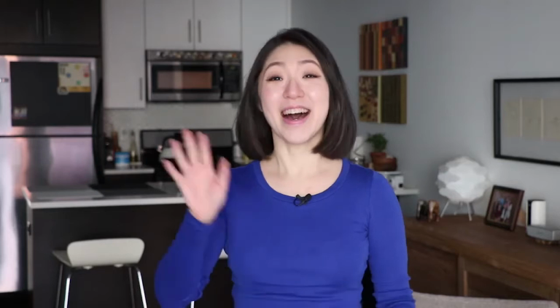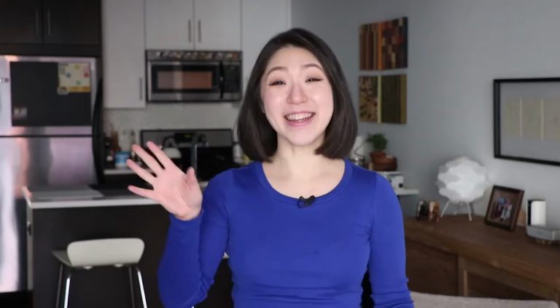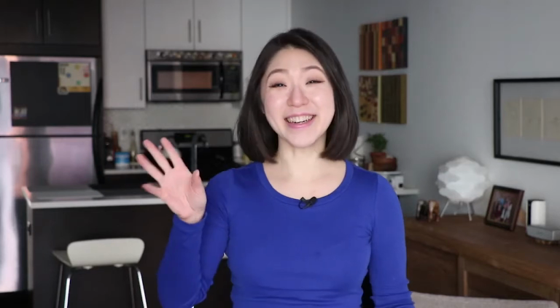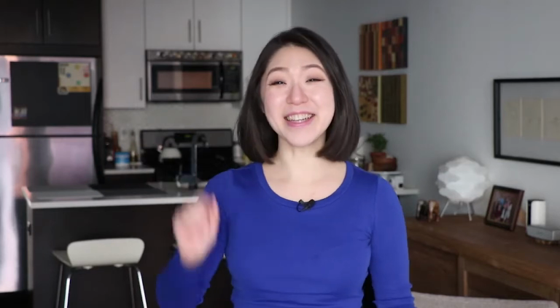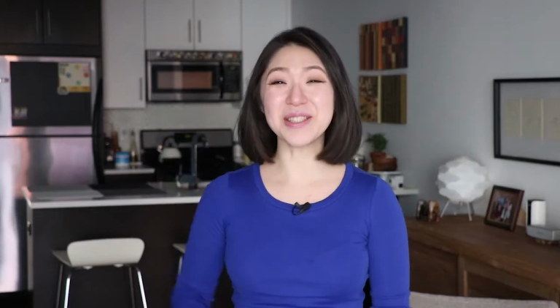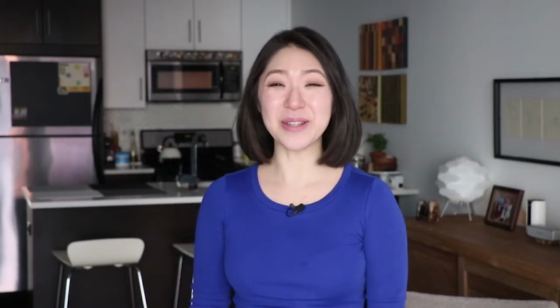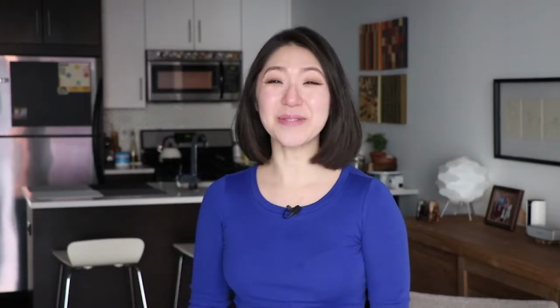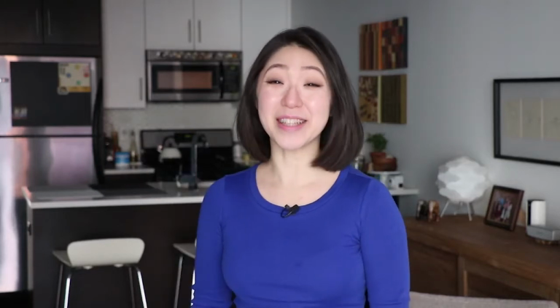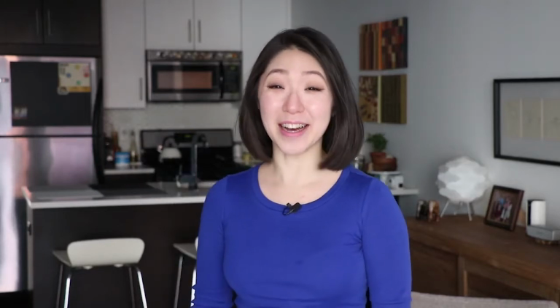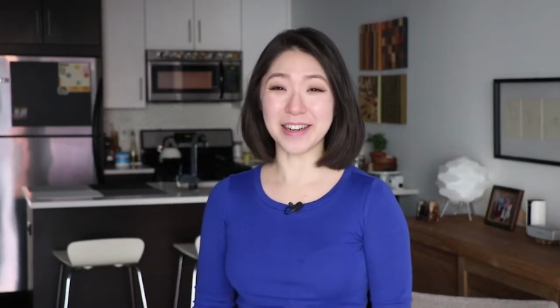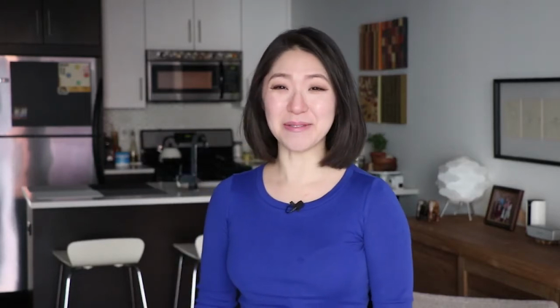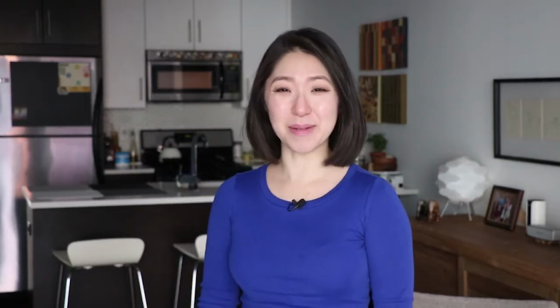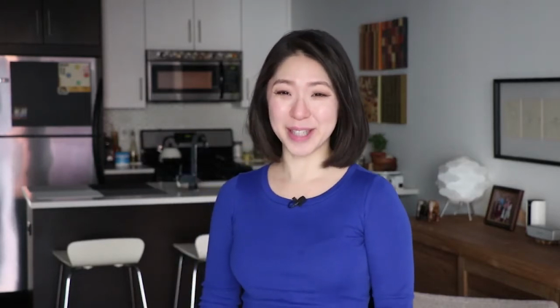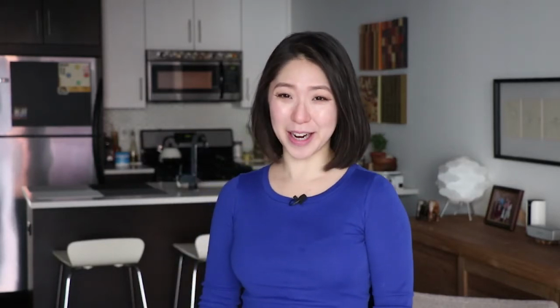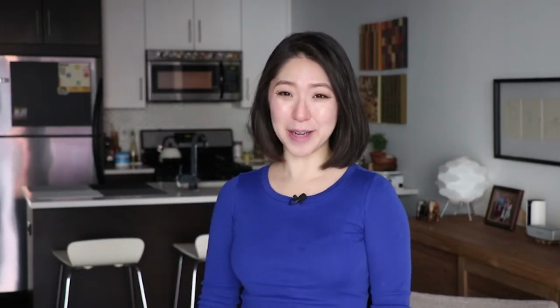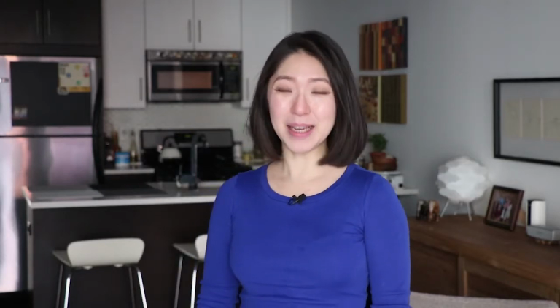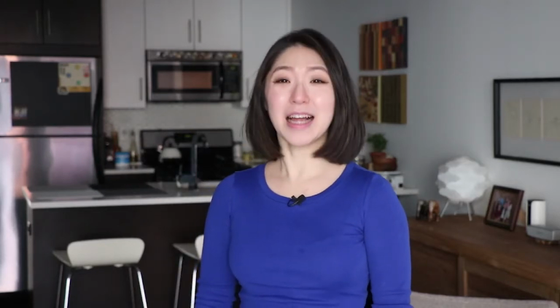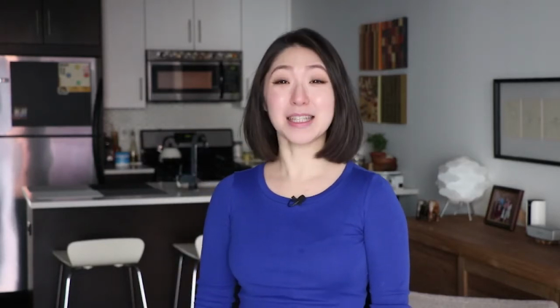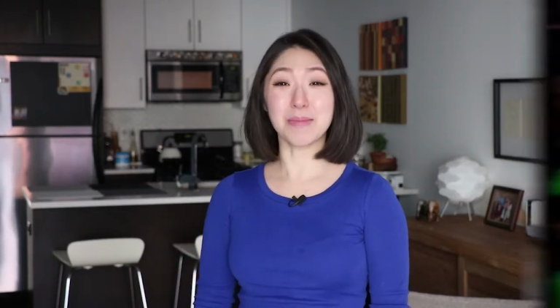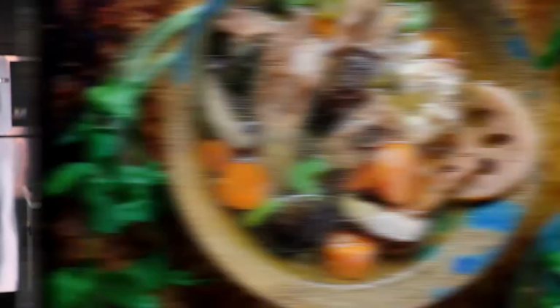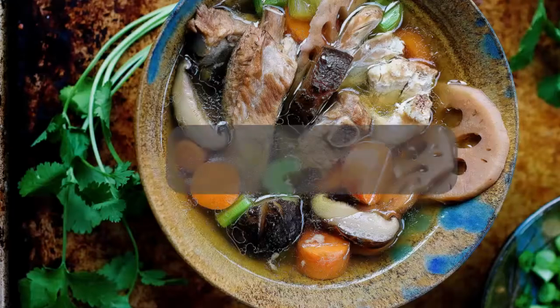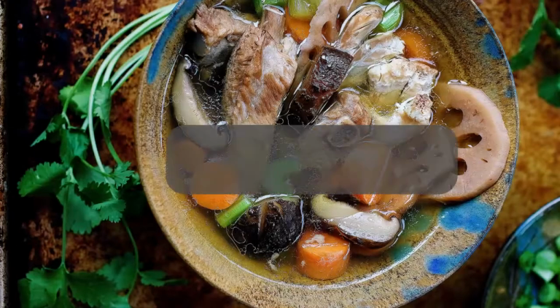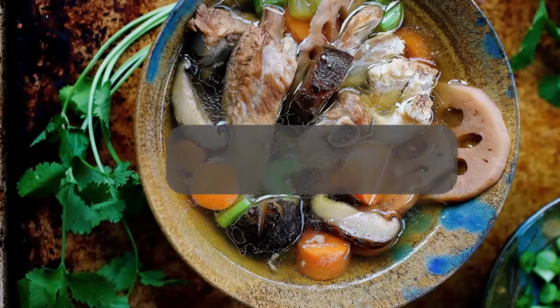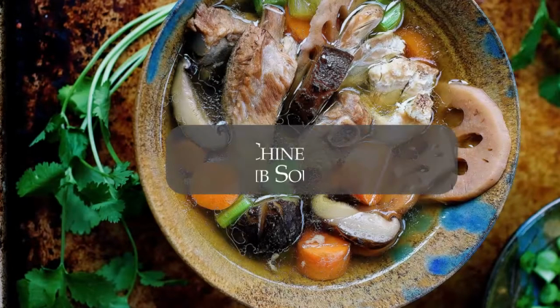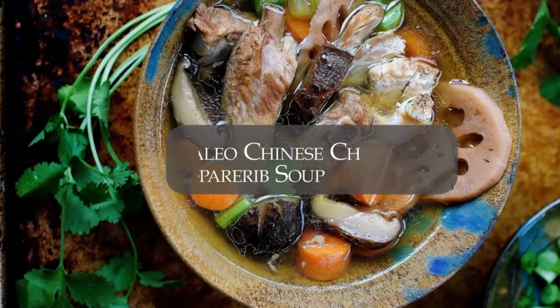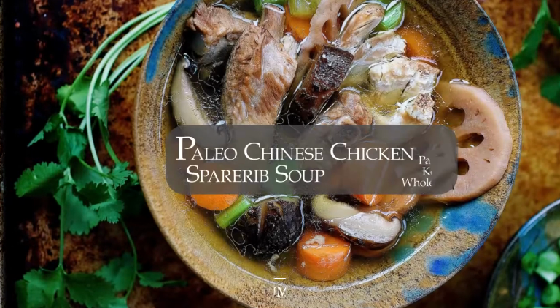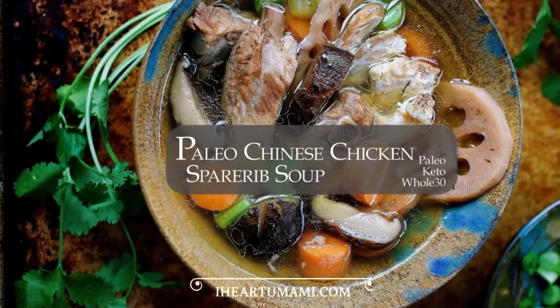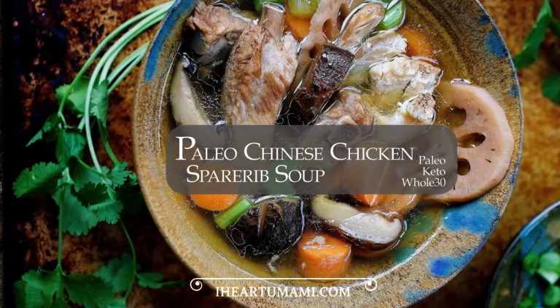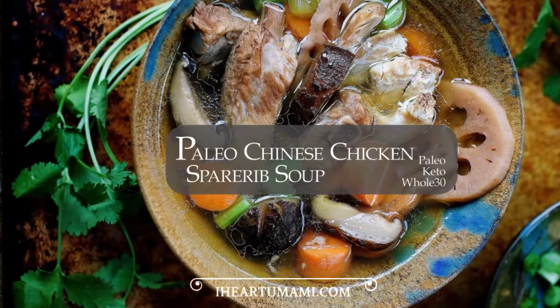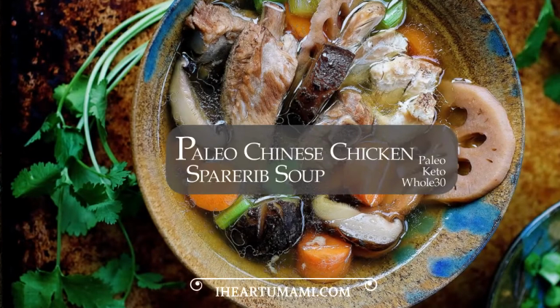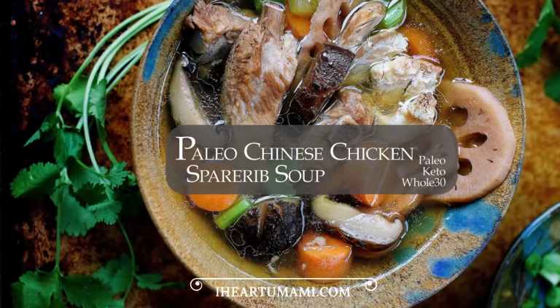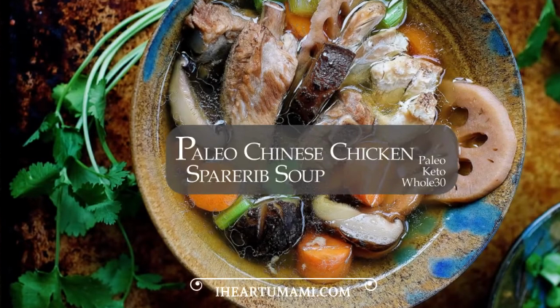Hi there, it's Chiyu from iHeartUmami.com. Let's make my Chinese chicken spareribs soup.